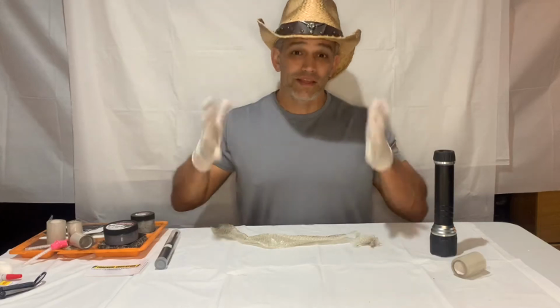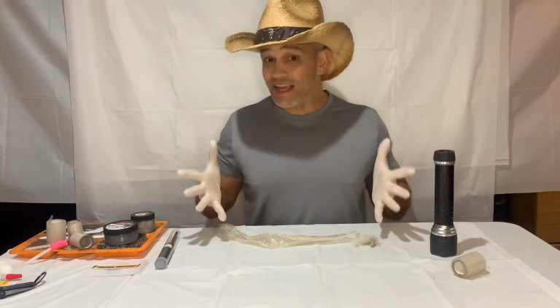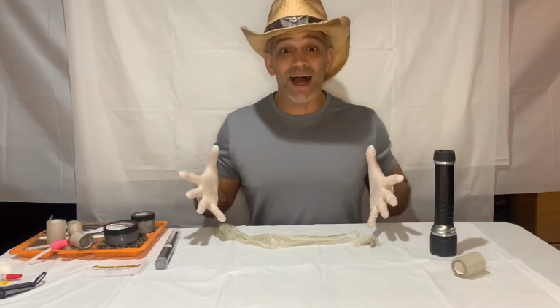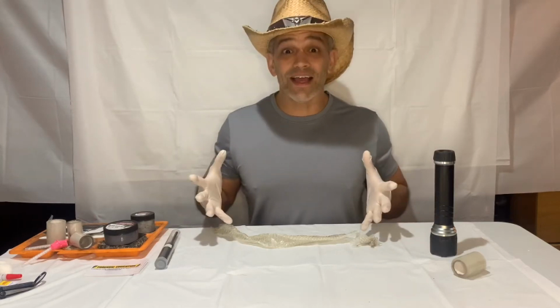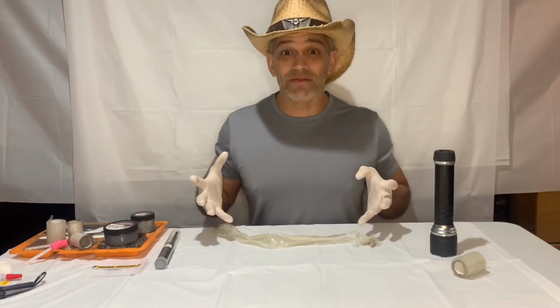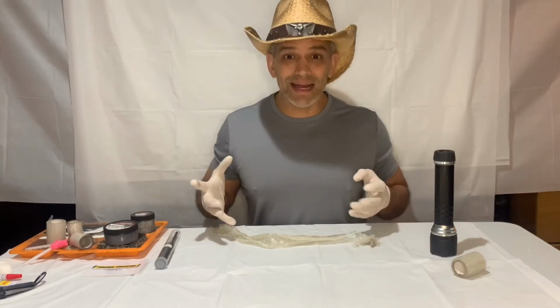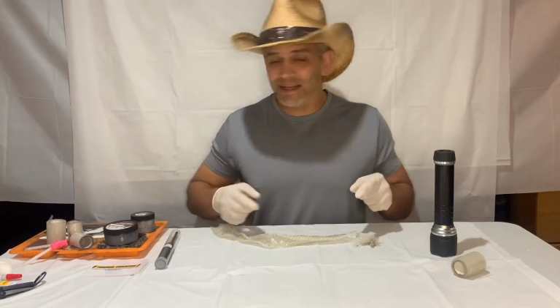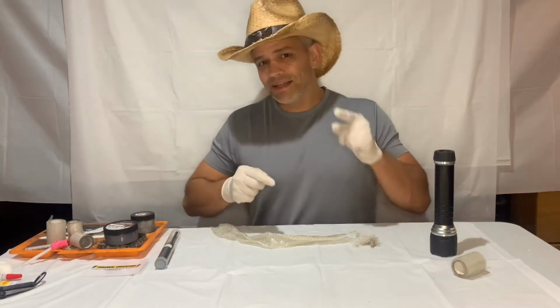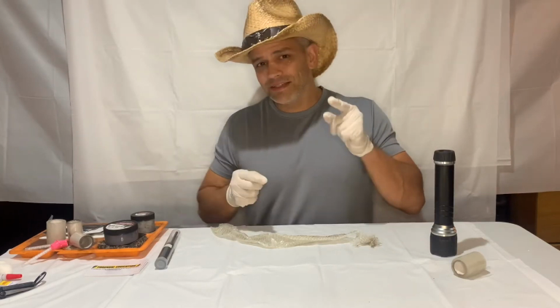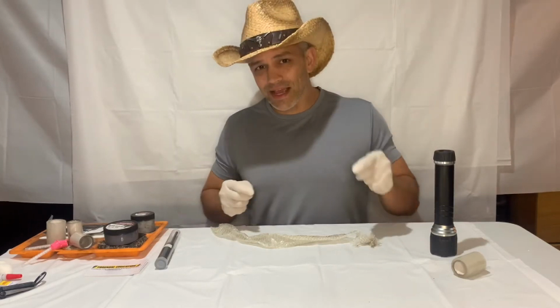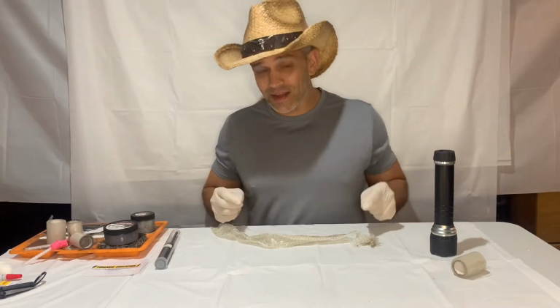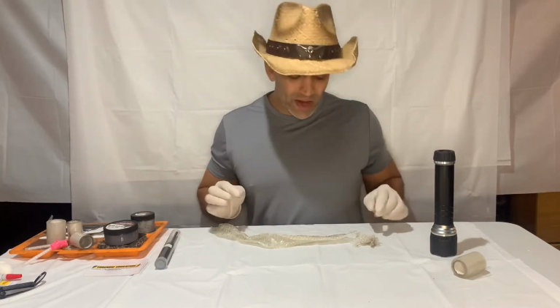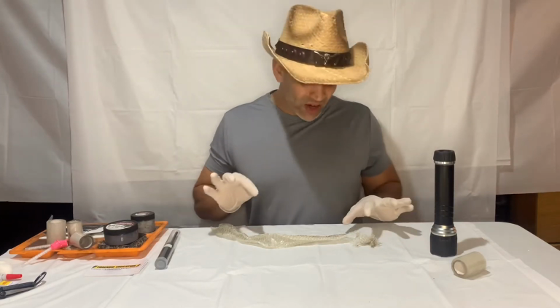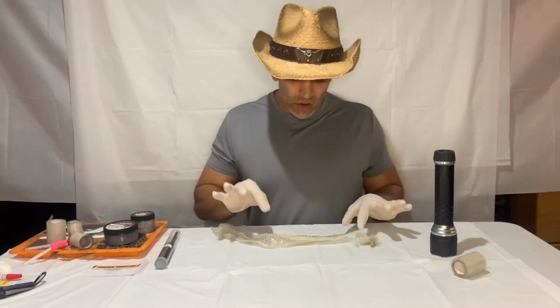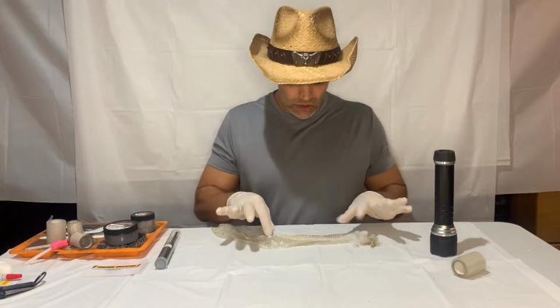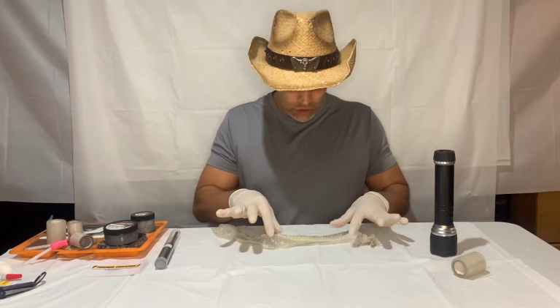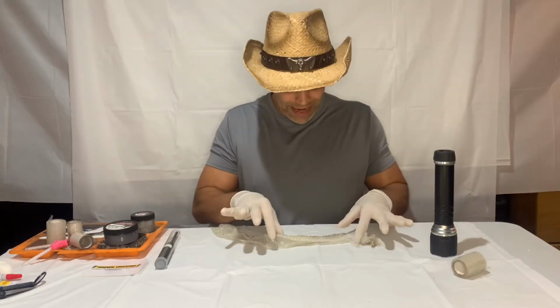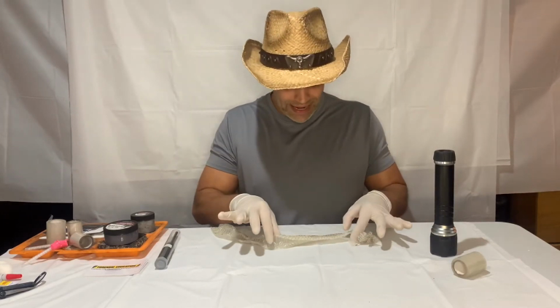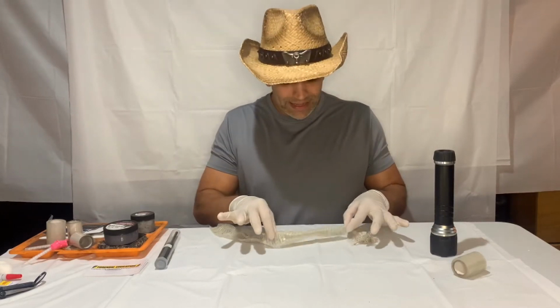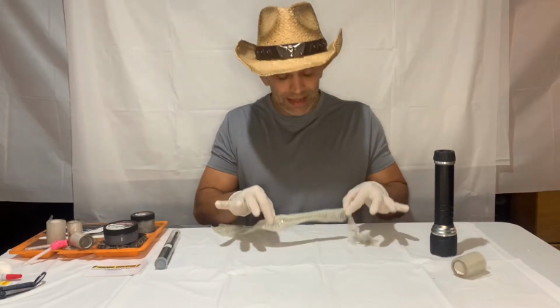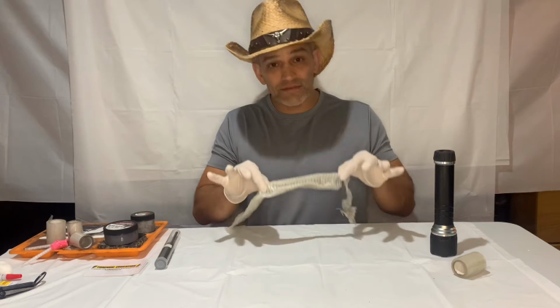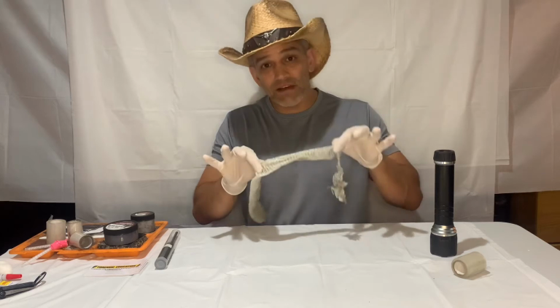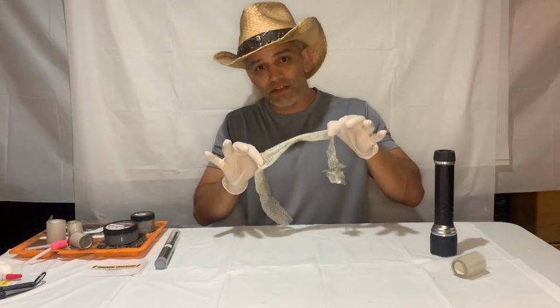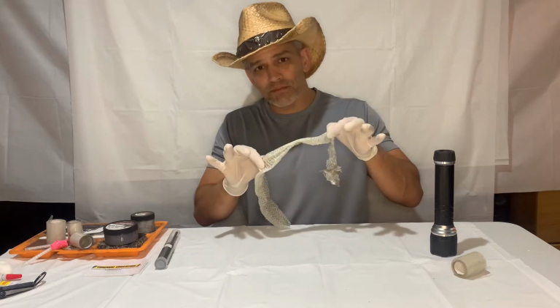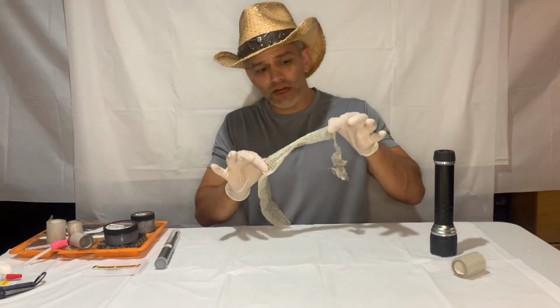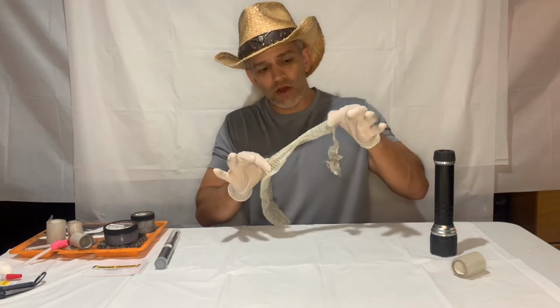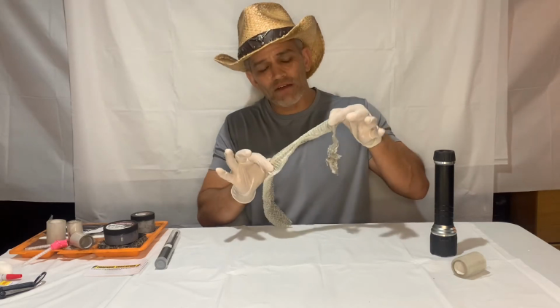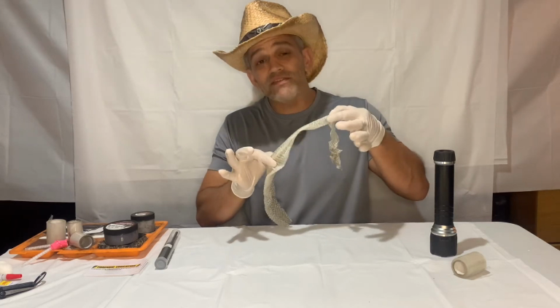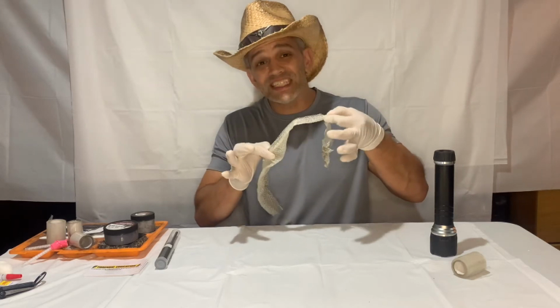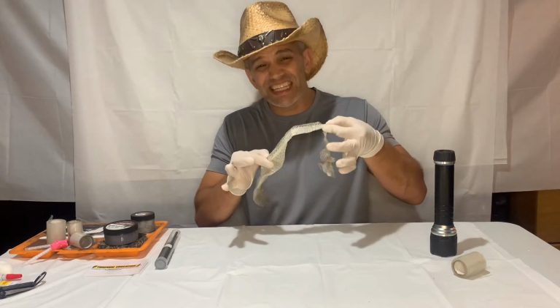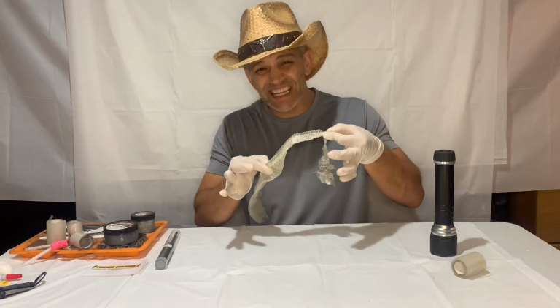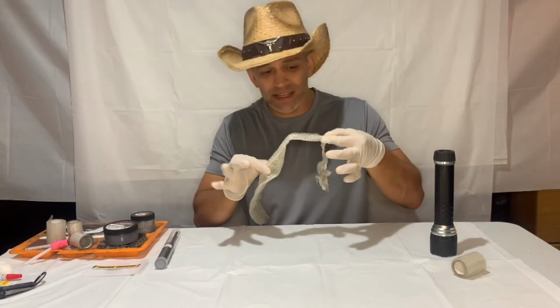Yee-haw, everybody! Today, we are going to try and lift a fingerprint off of a snake skin.